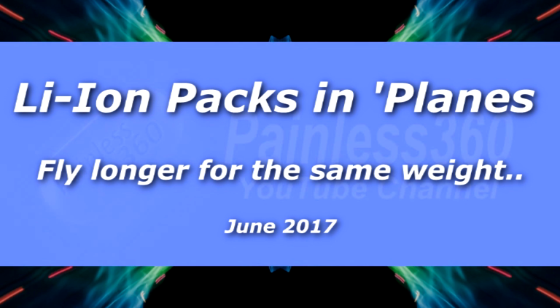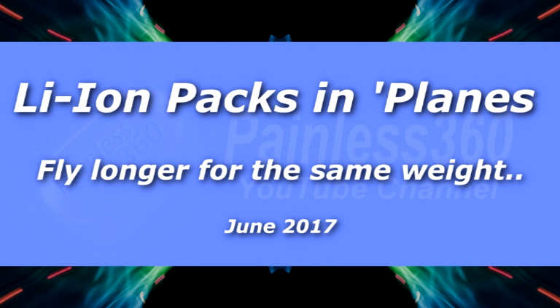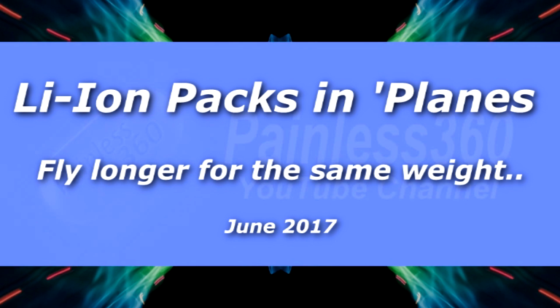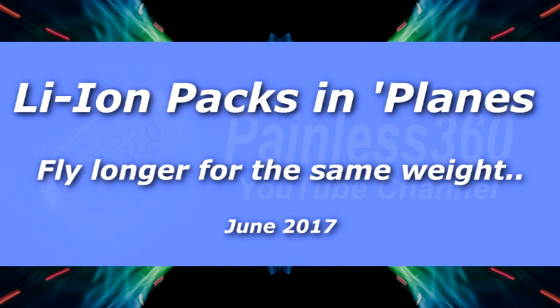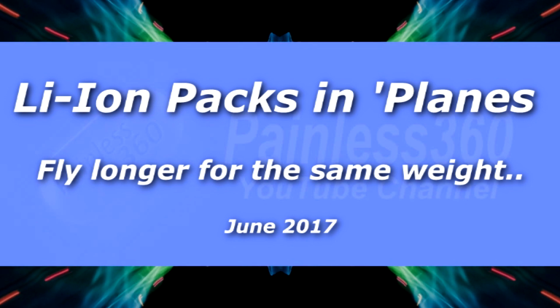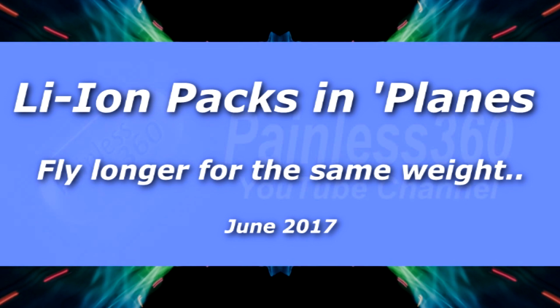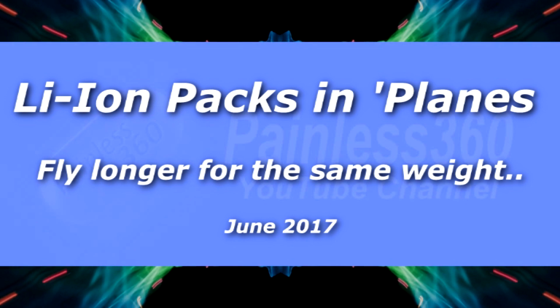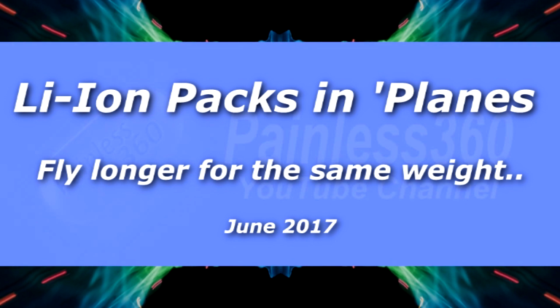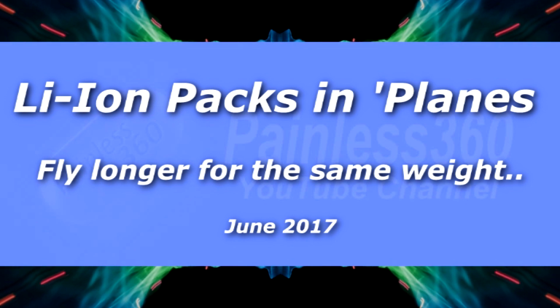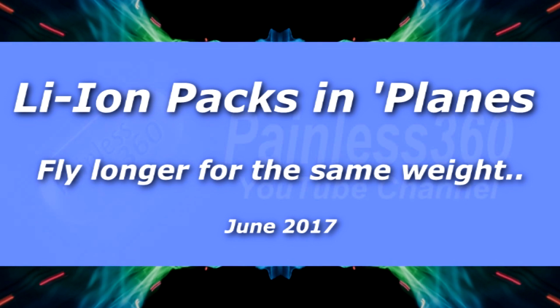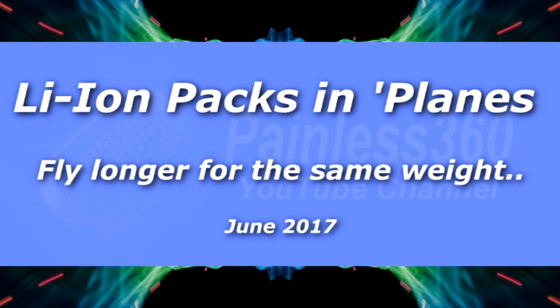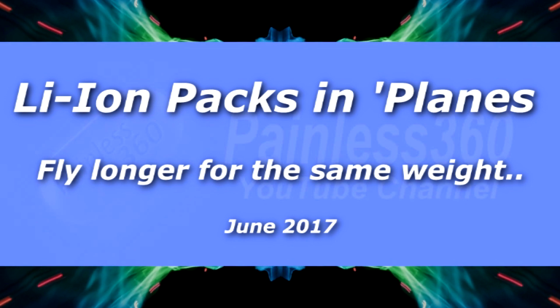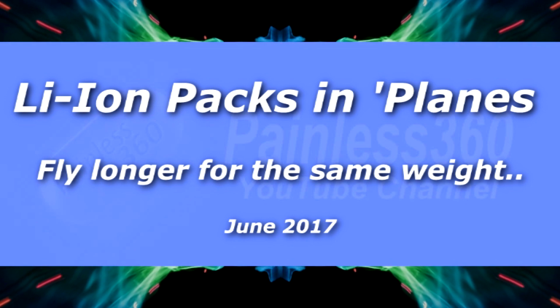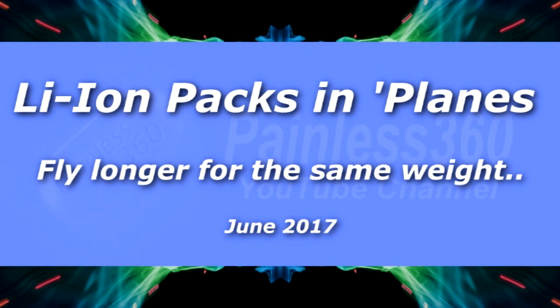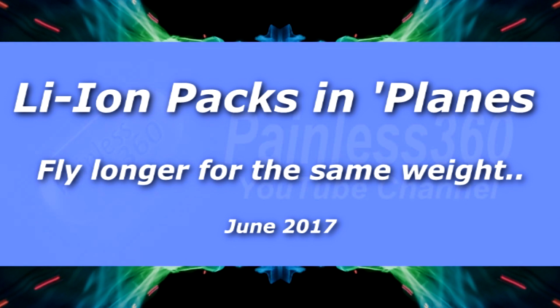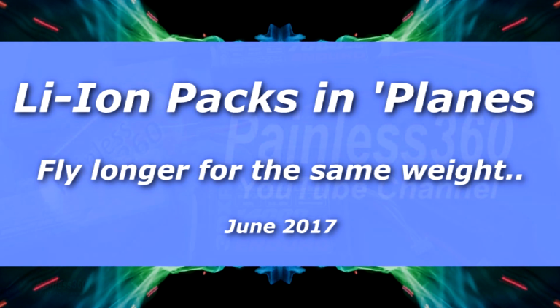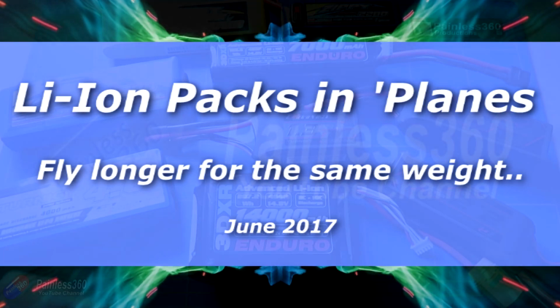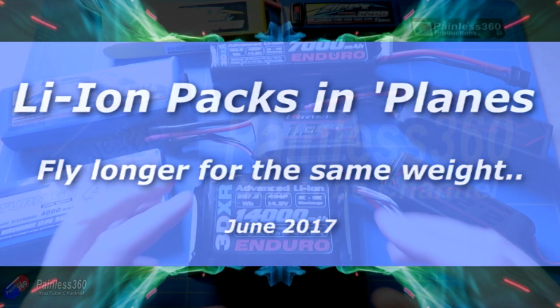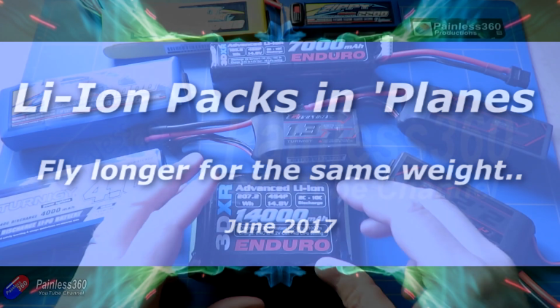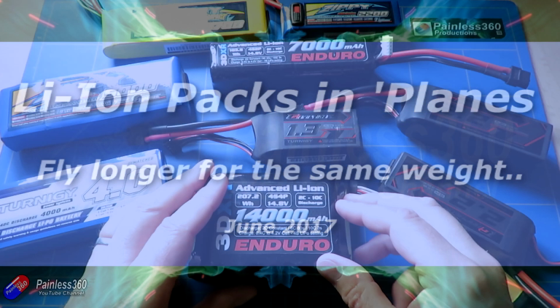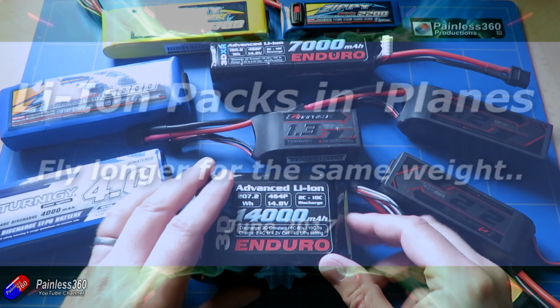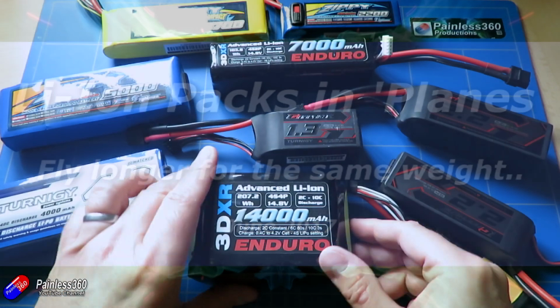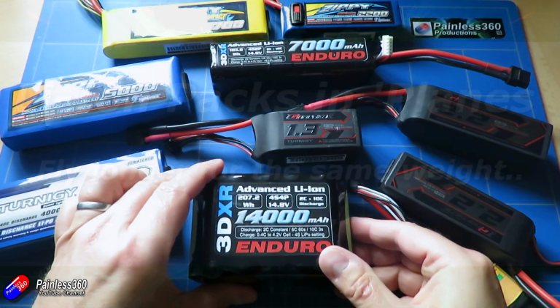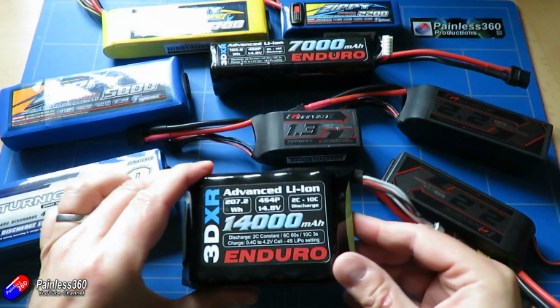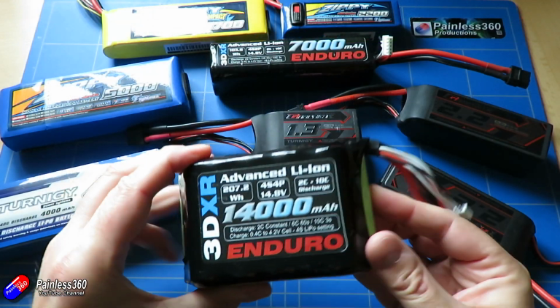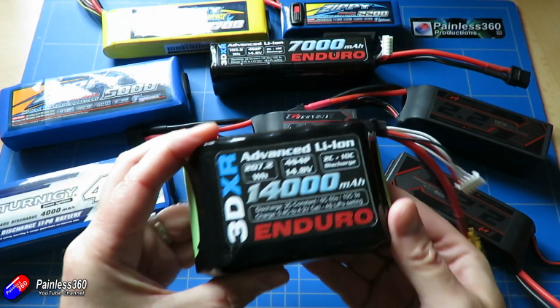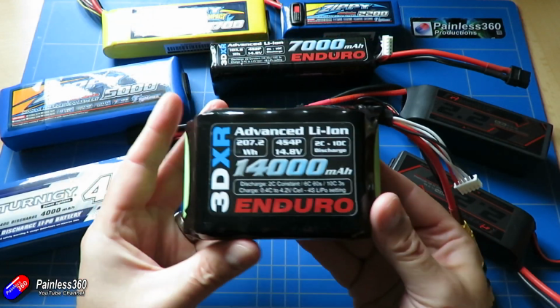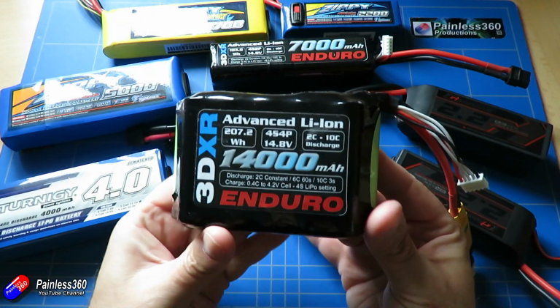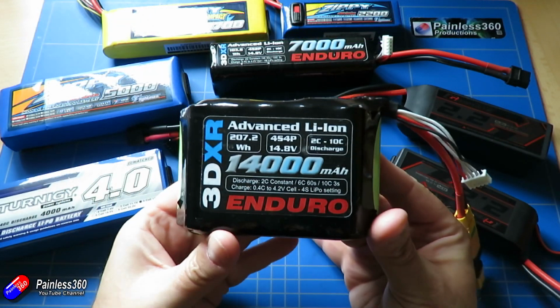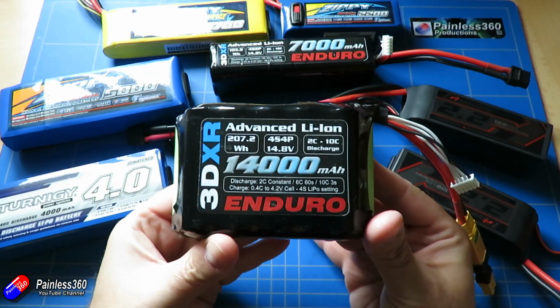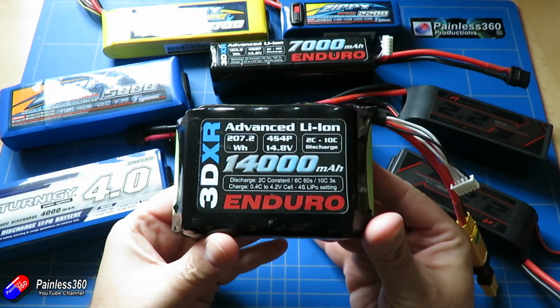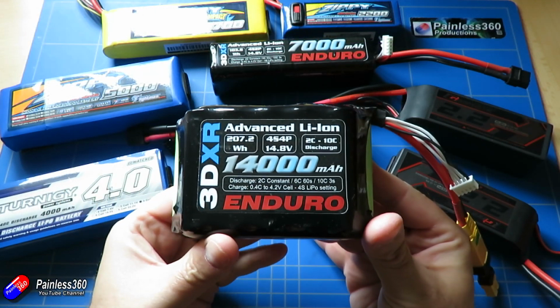Welcome to the video. In this video we're going to be talking a little bit about these things here — these are lithium-ion batteries.